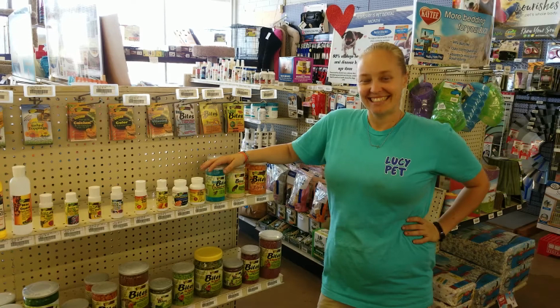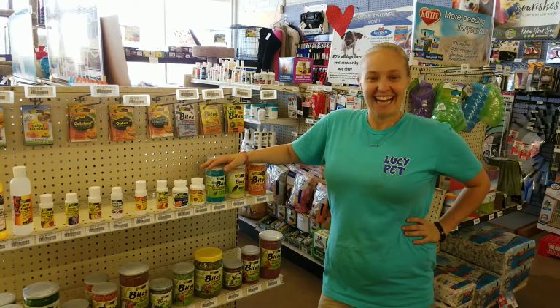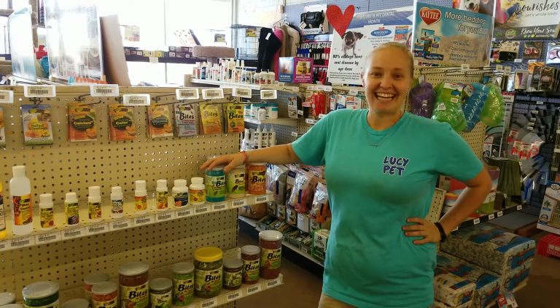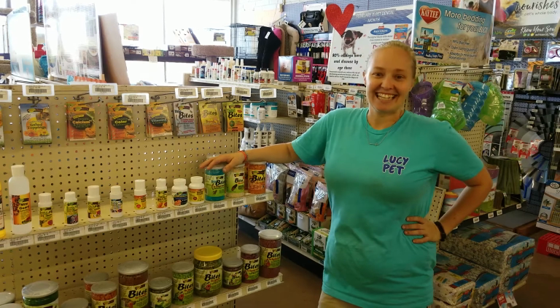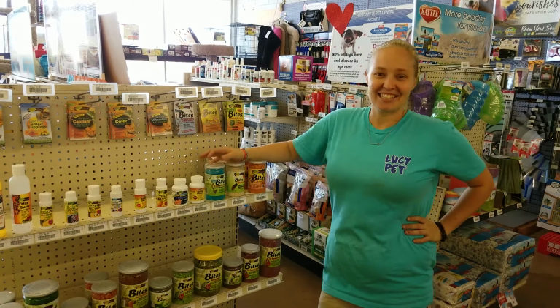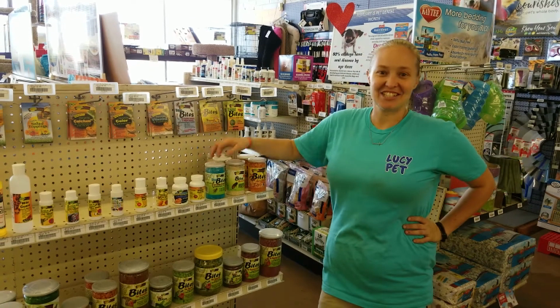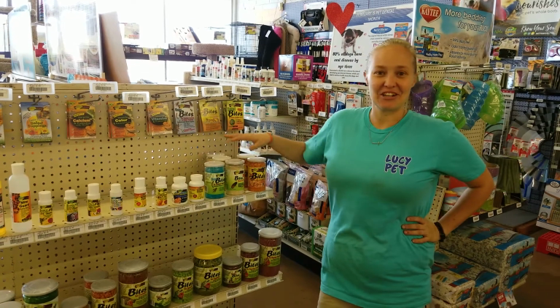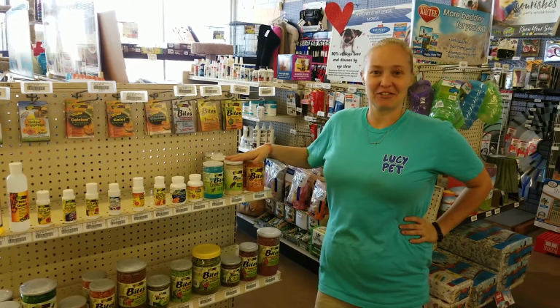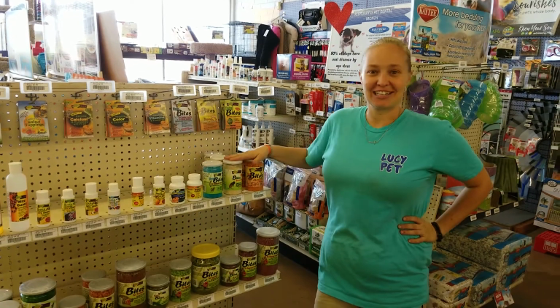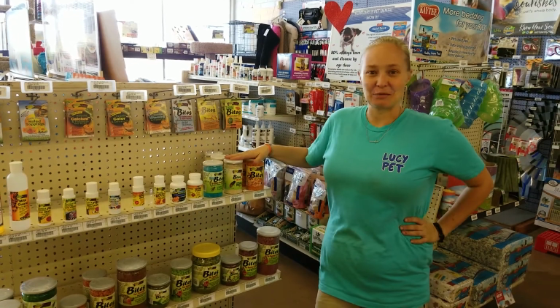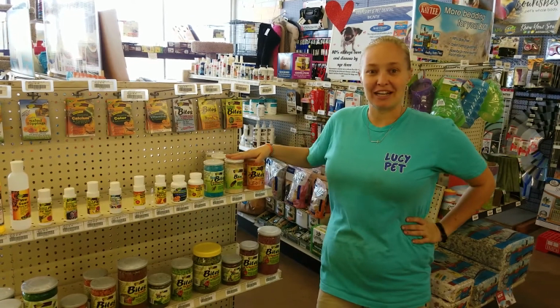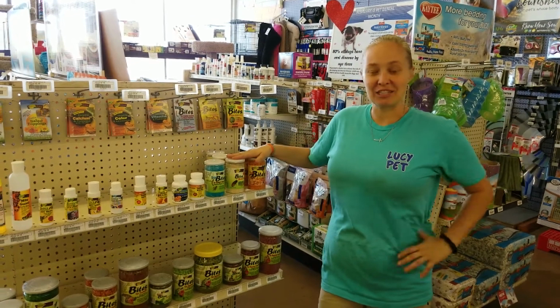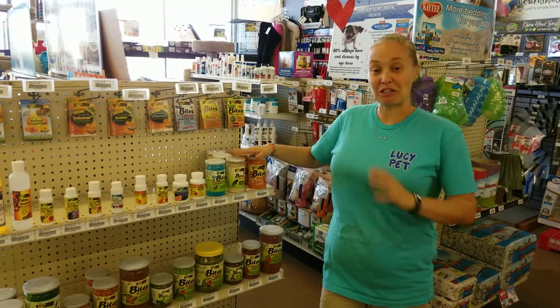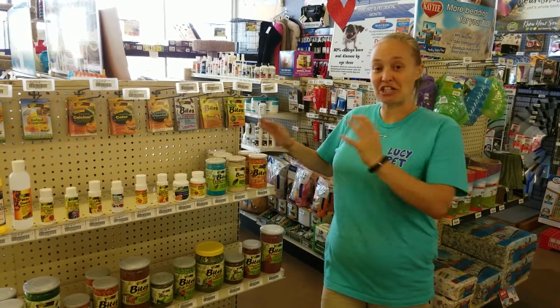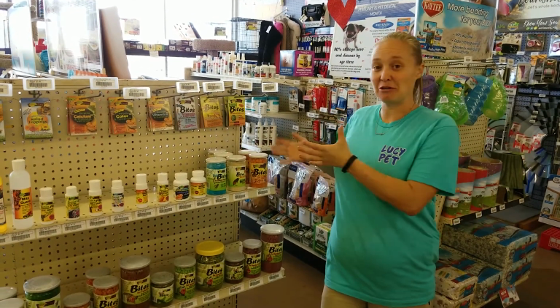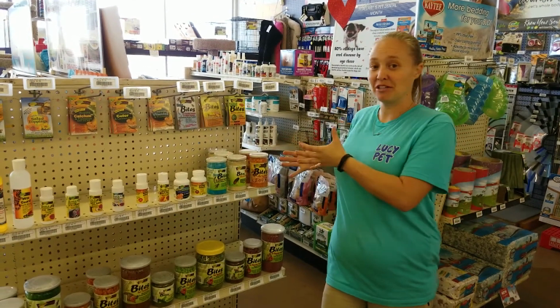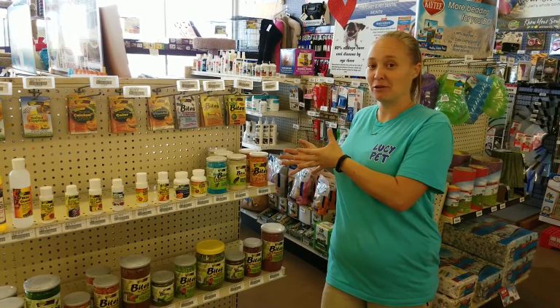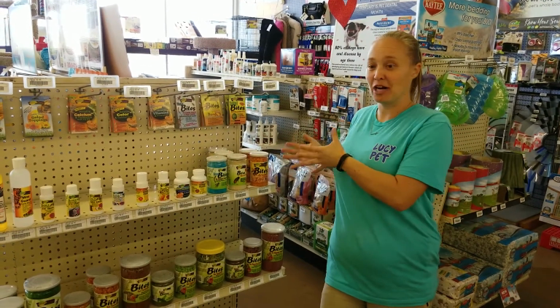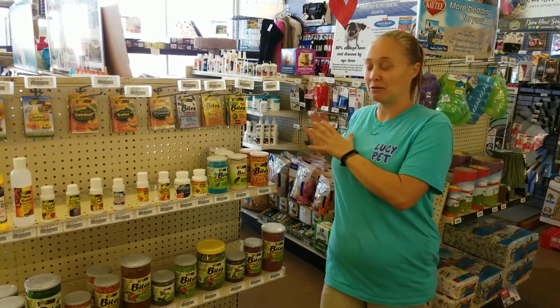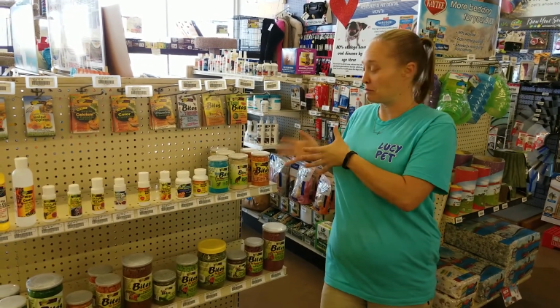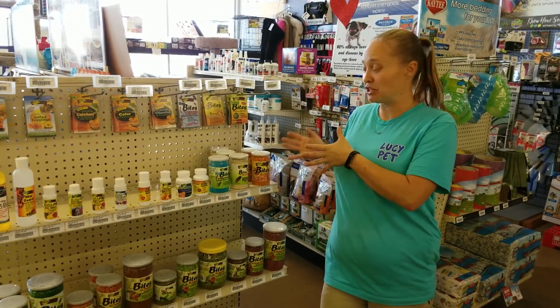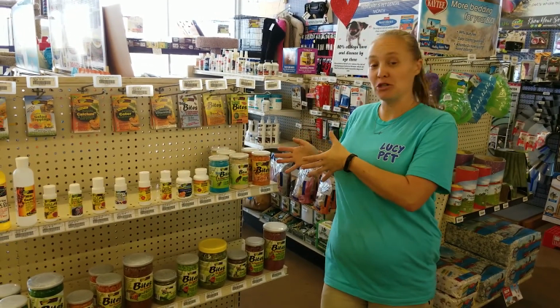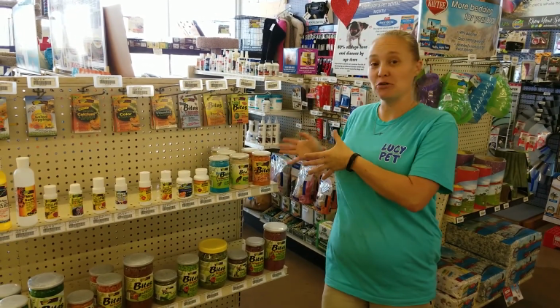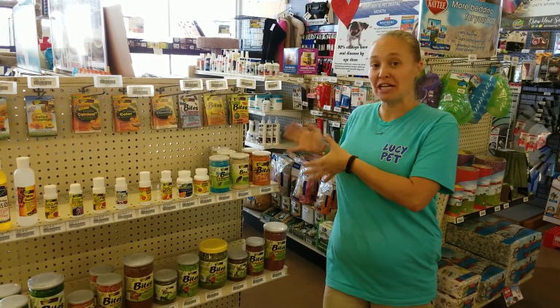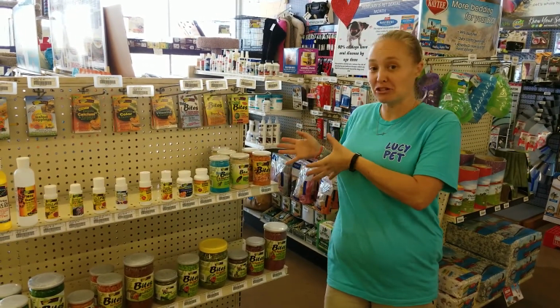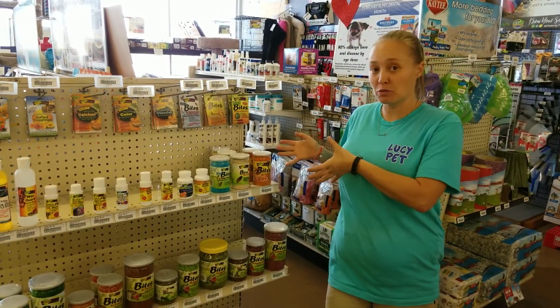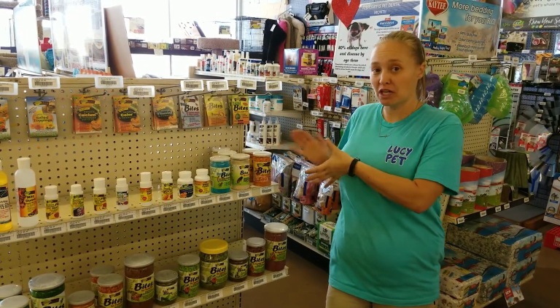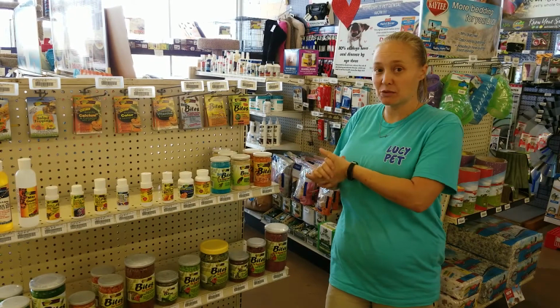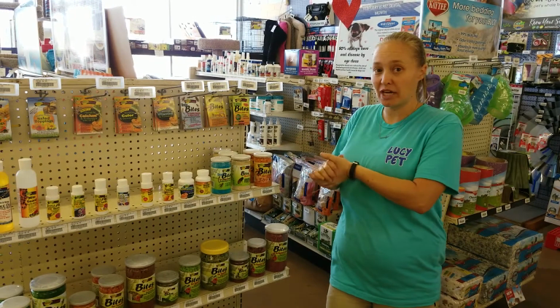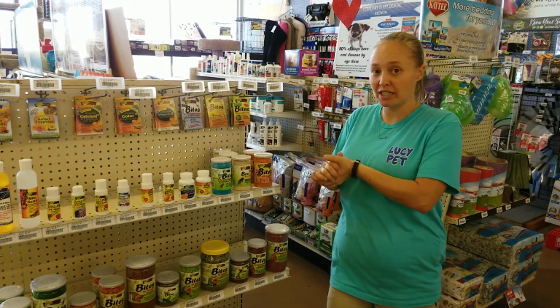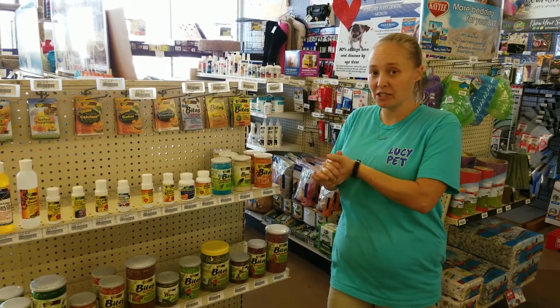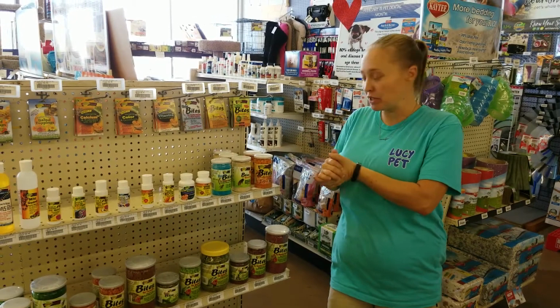Hey guys, this is Jen over at Desert Pet. I just wanted to share with you some of the new Nature Zone products we got in this week.